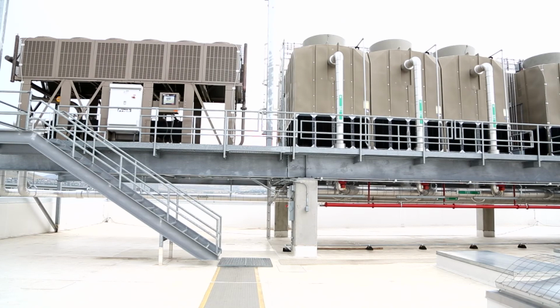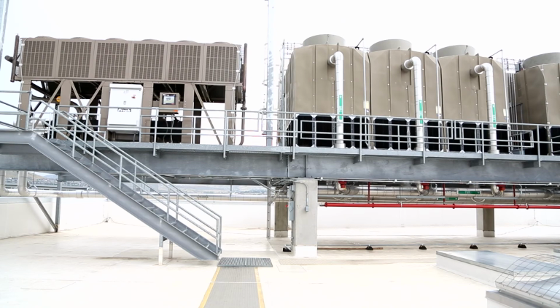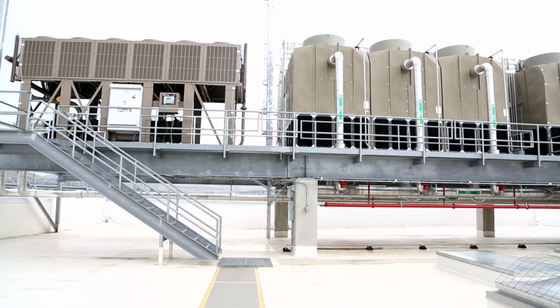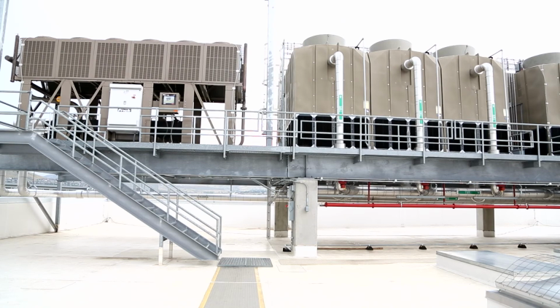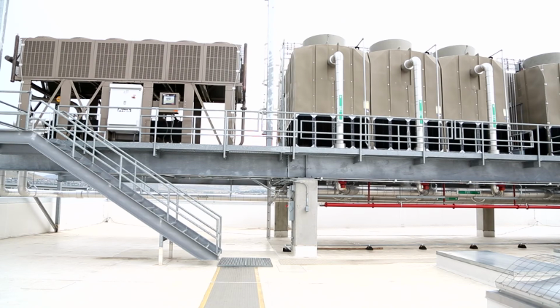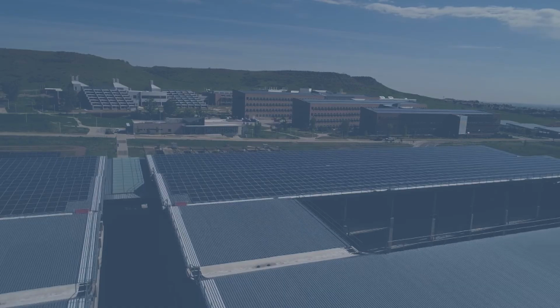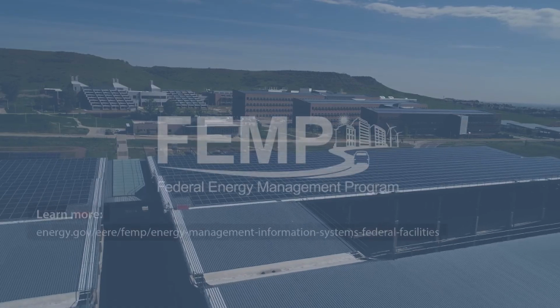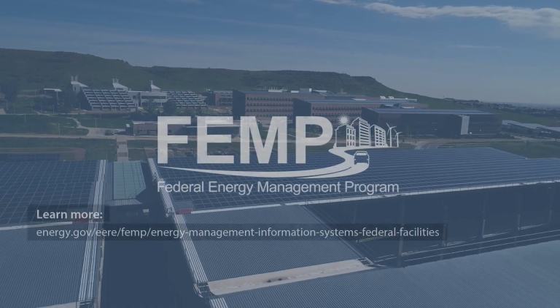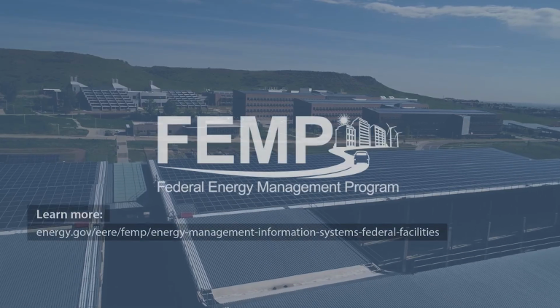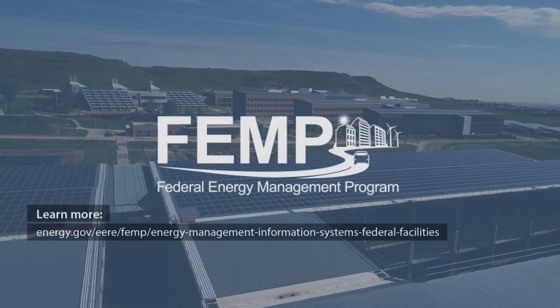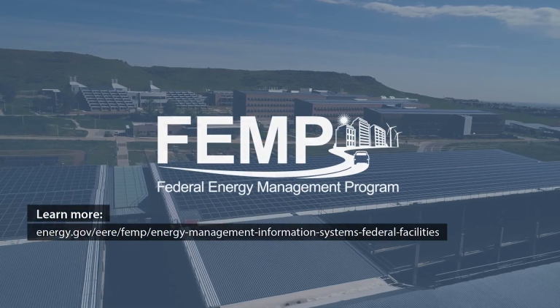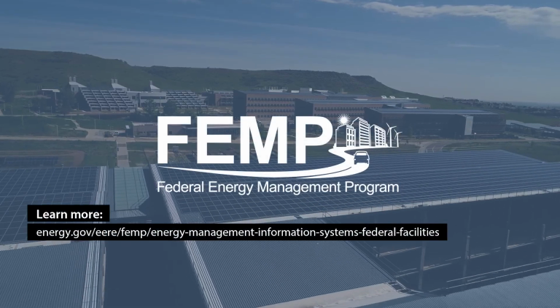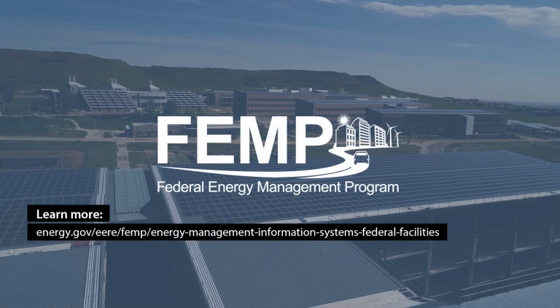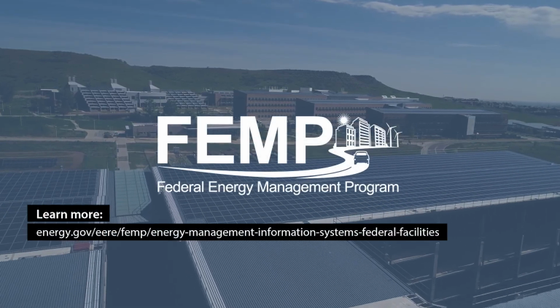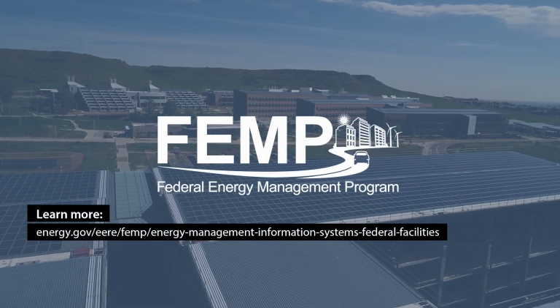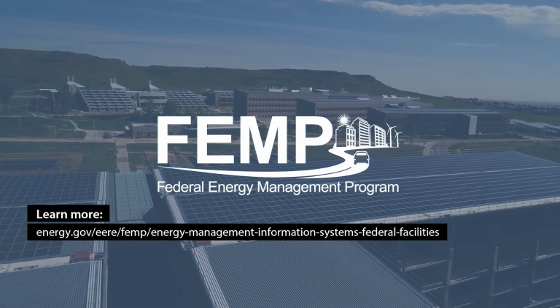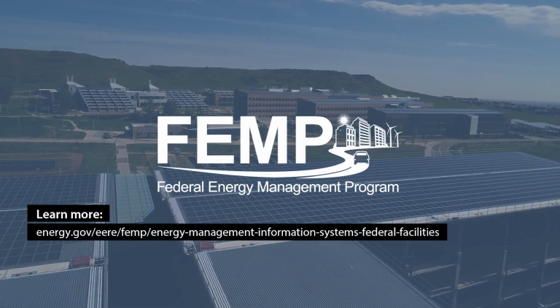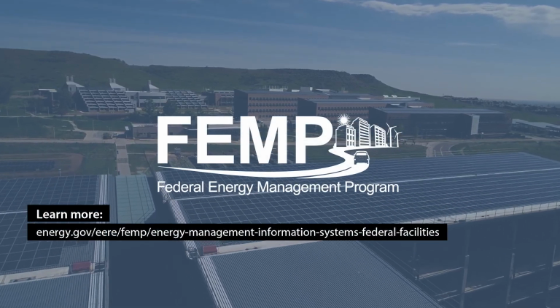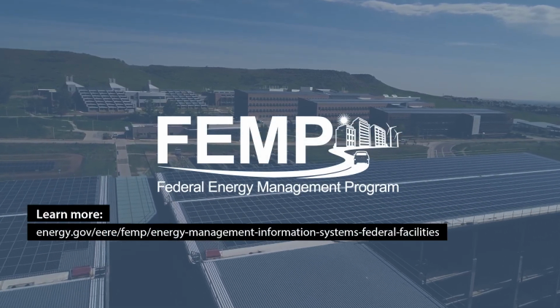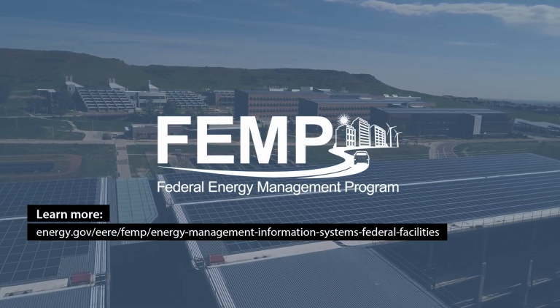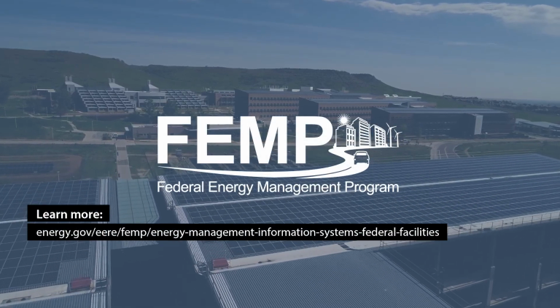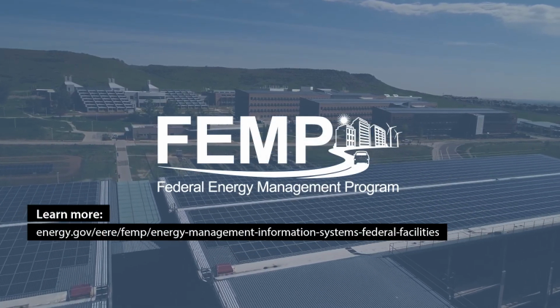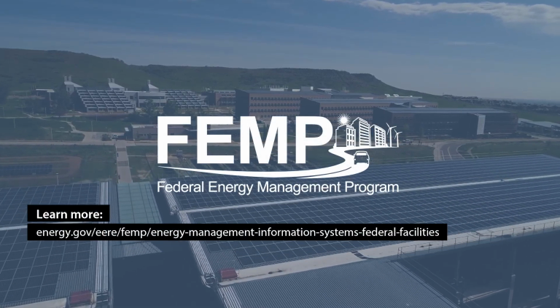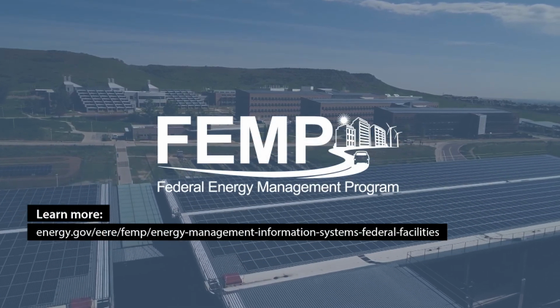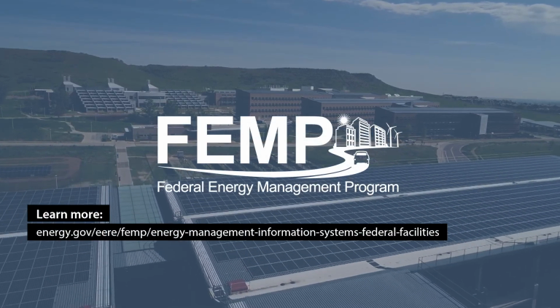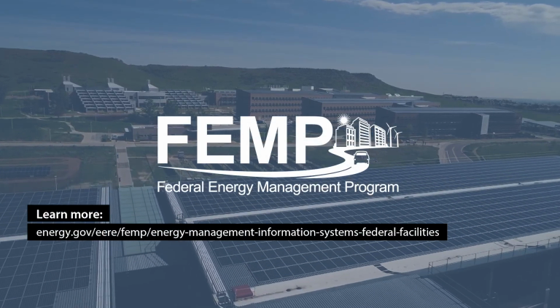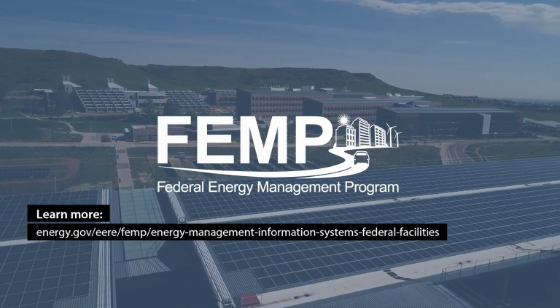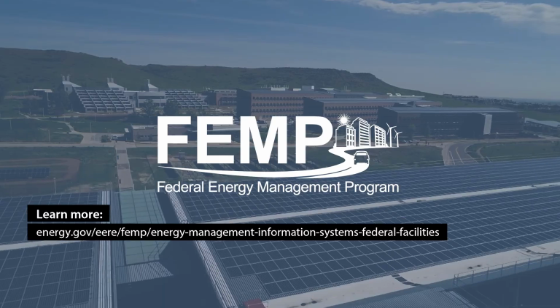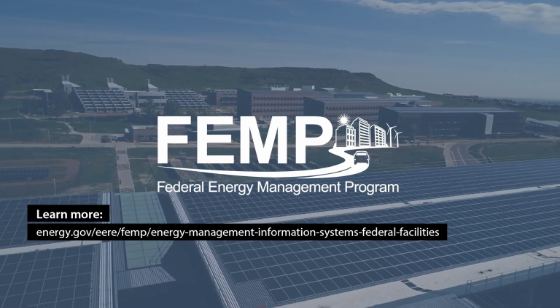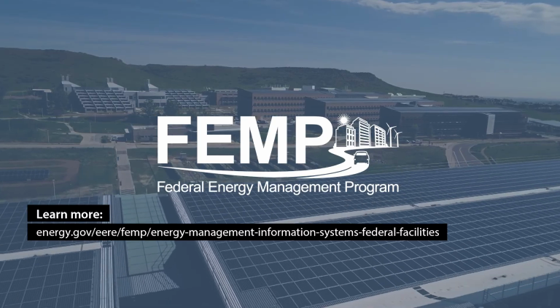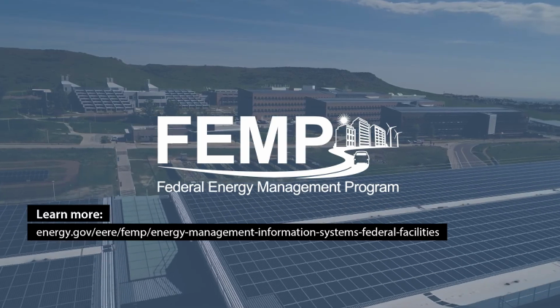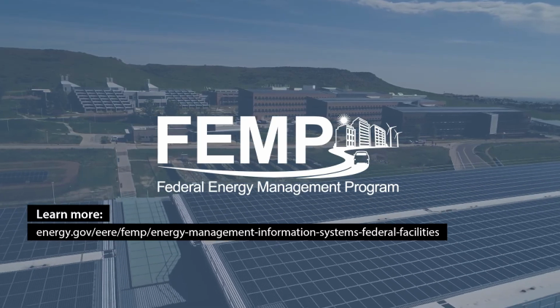Learn more about energy management information systems for federal facilities on our website.